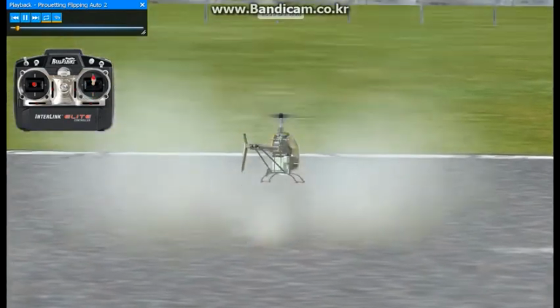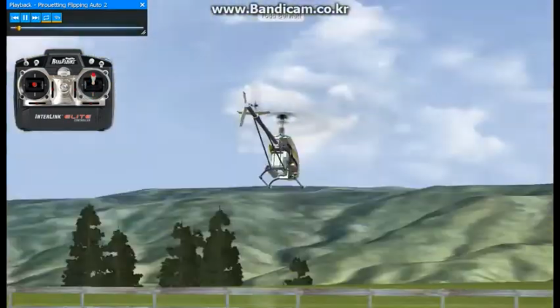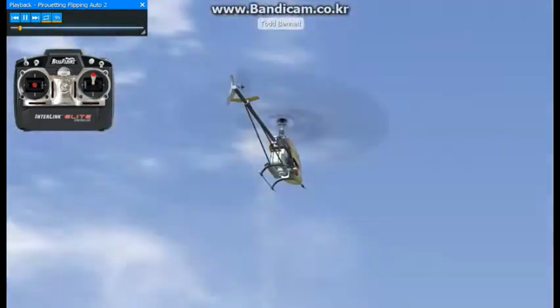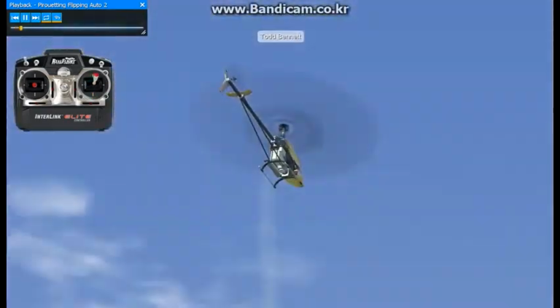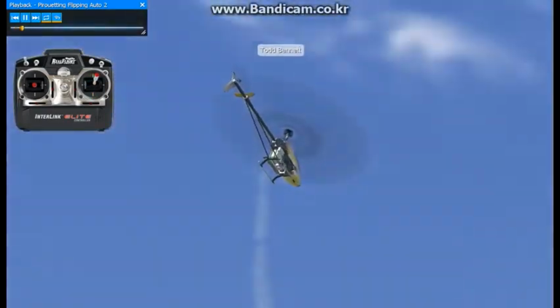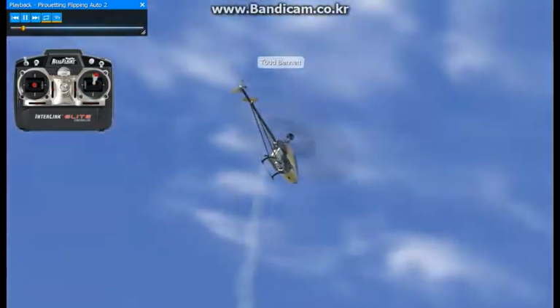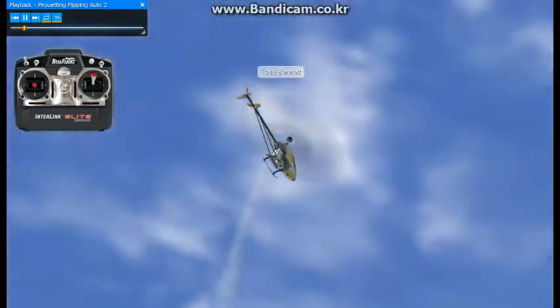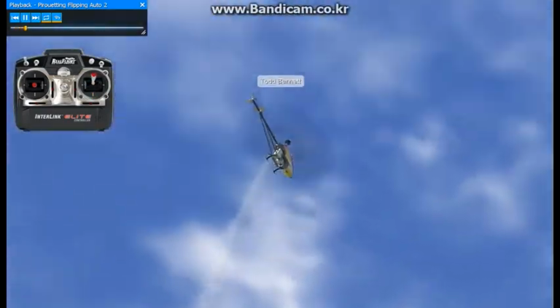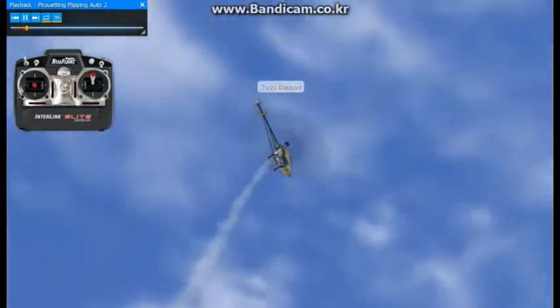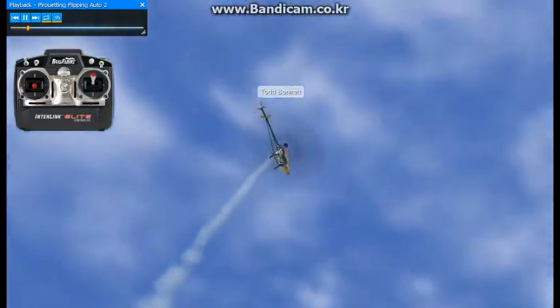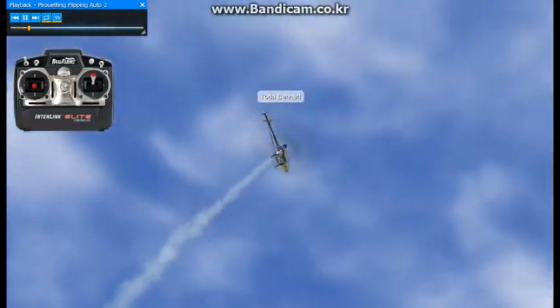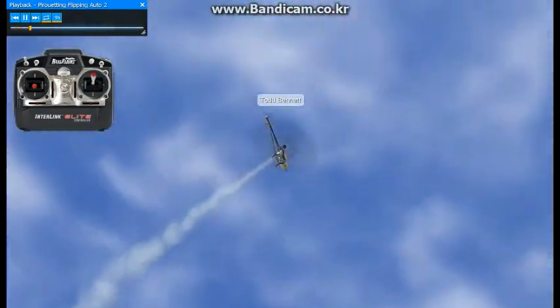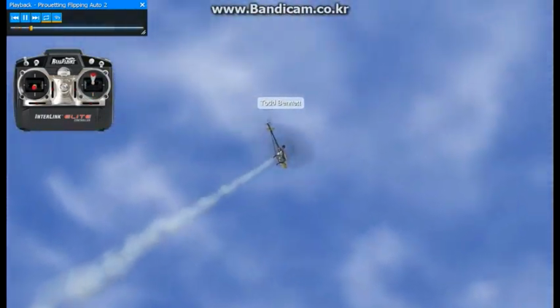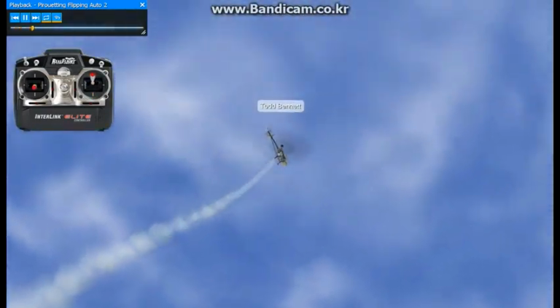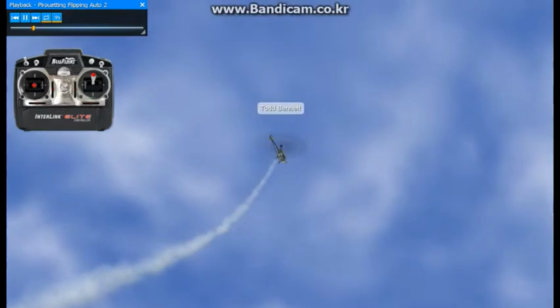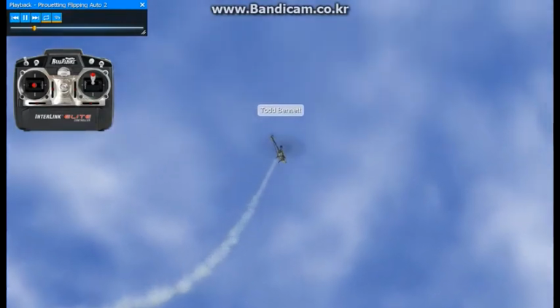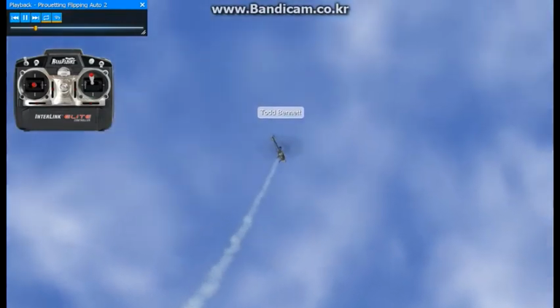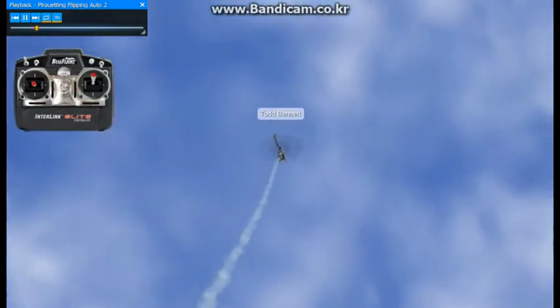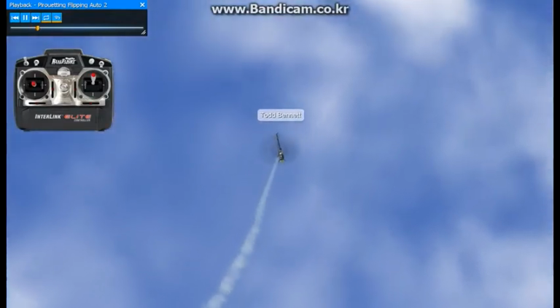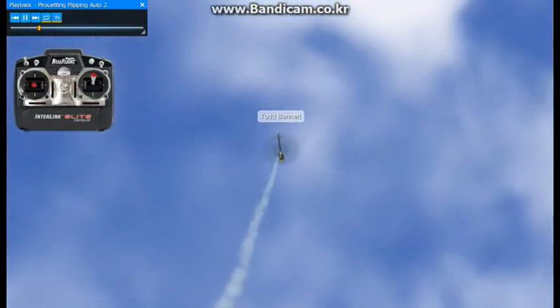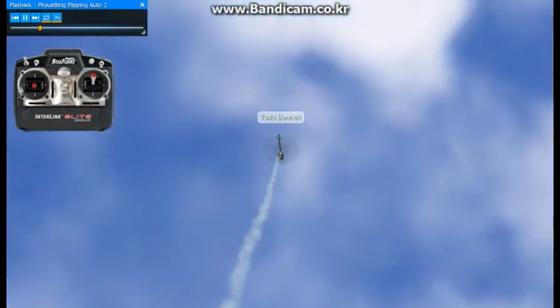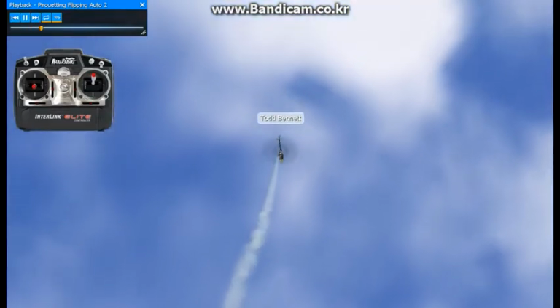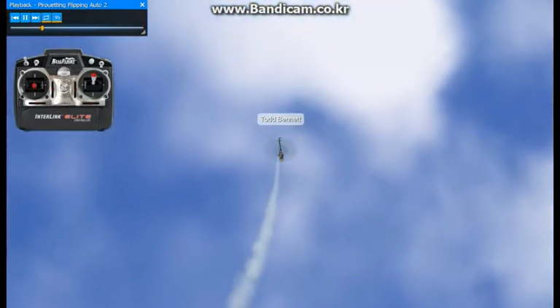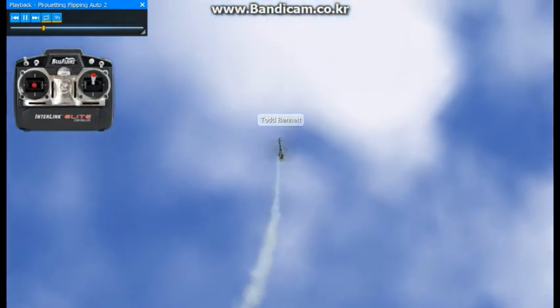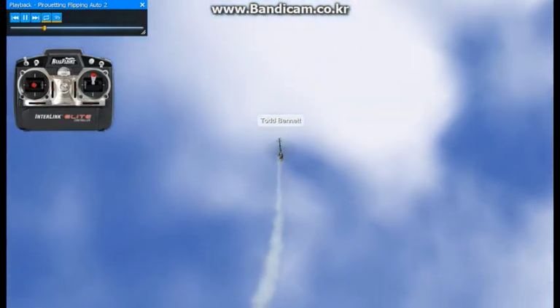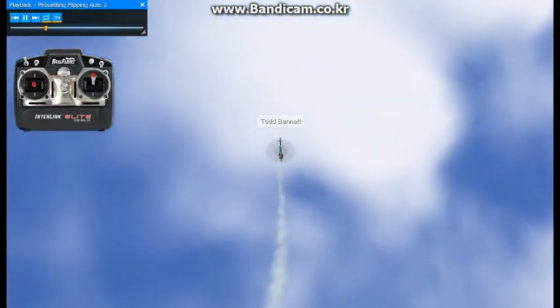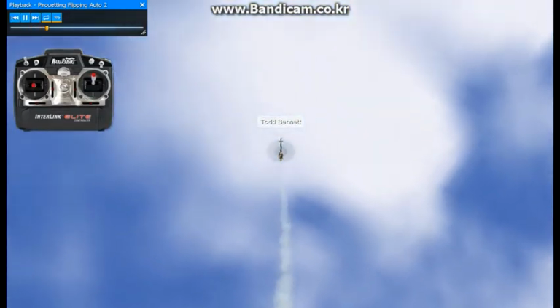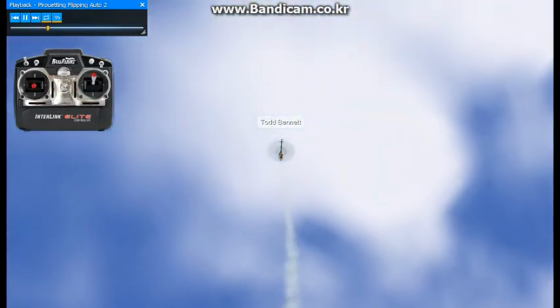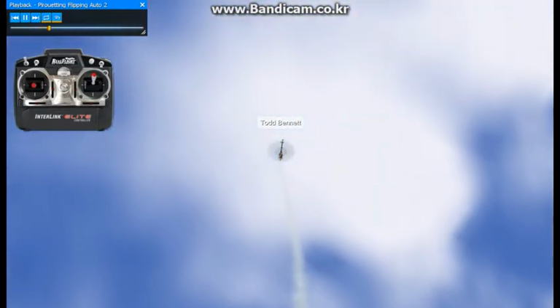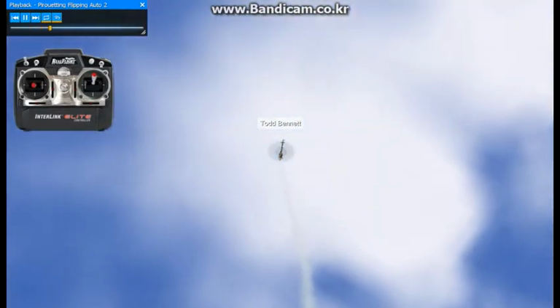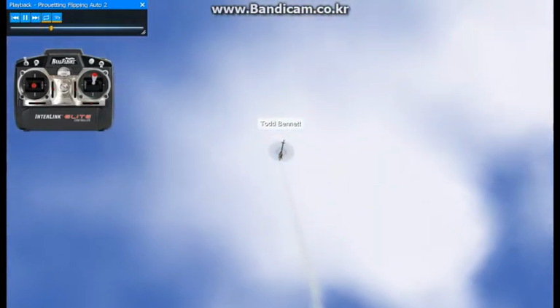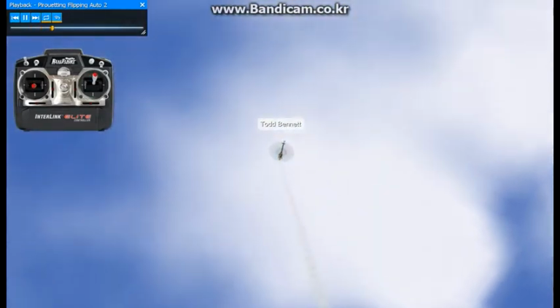Here we have what's known as the pirouetting flip auto. Keep in mind, collective is reversed on this one as well, just like the normal flip in the auto rotation.